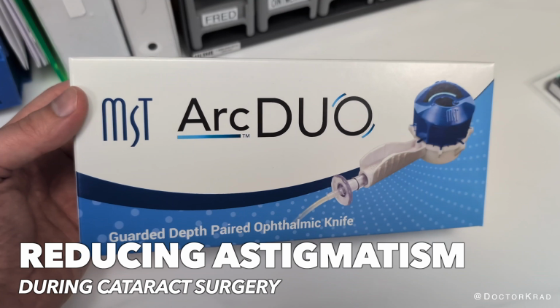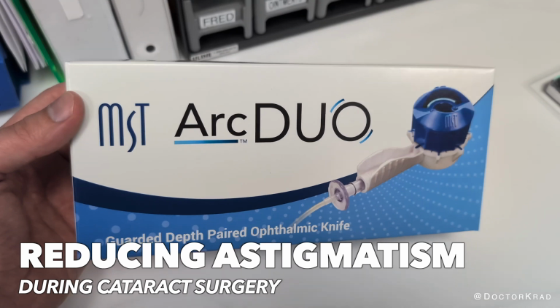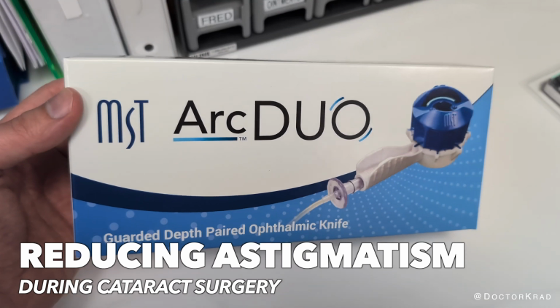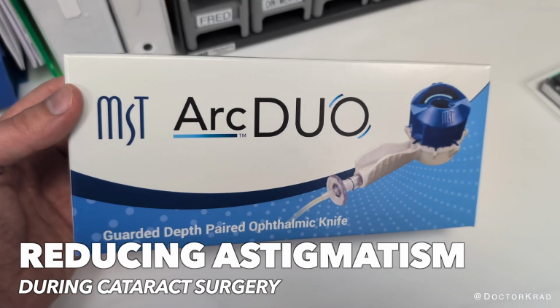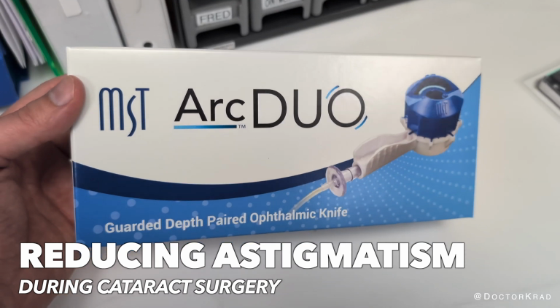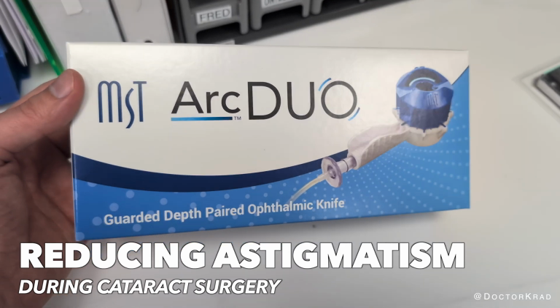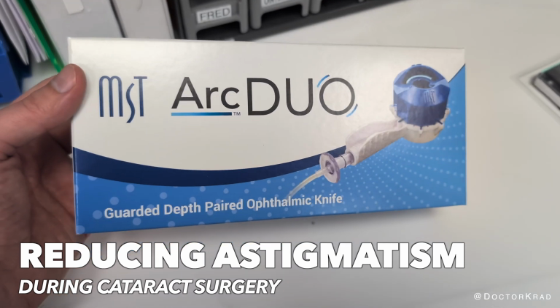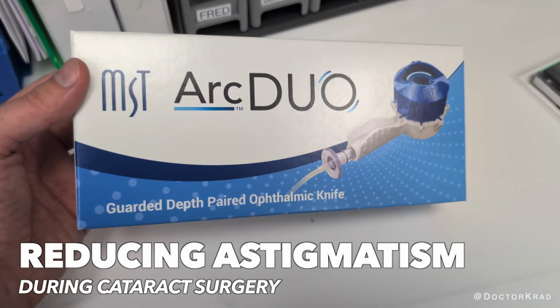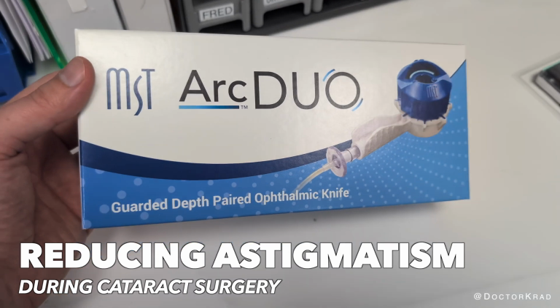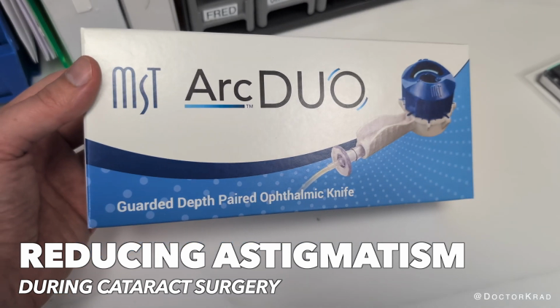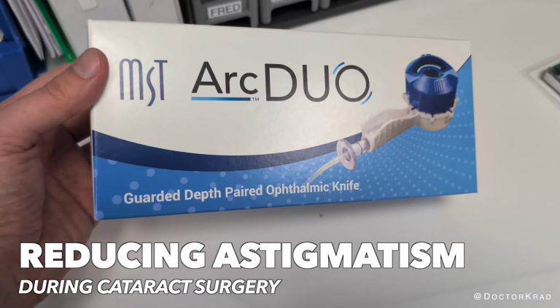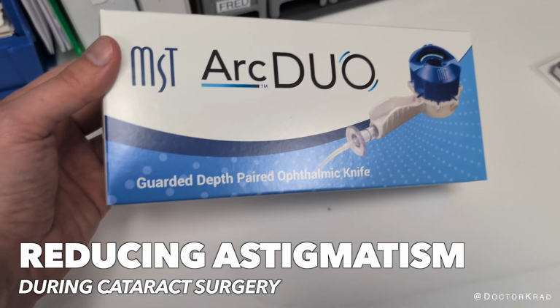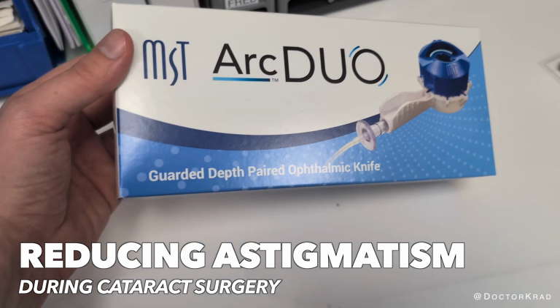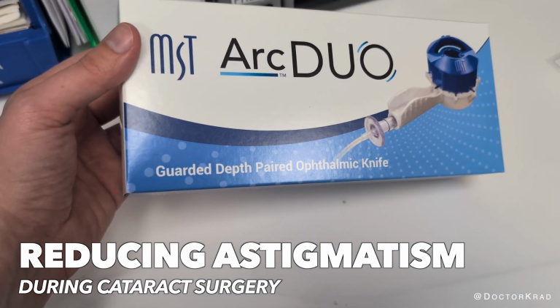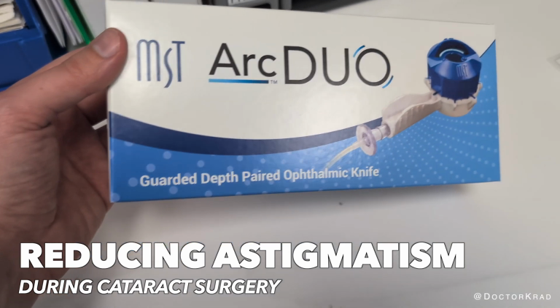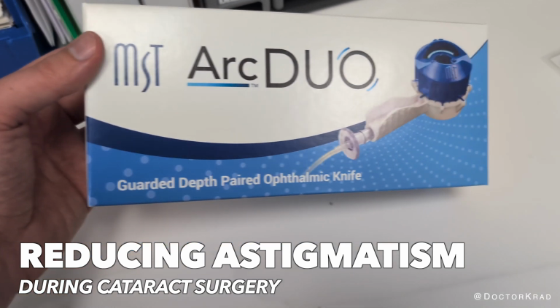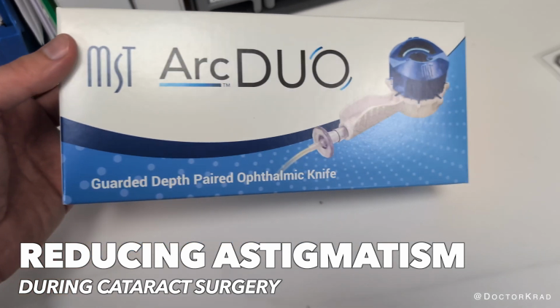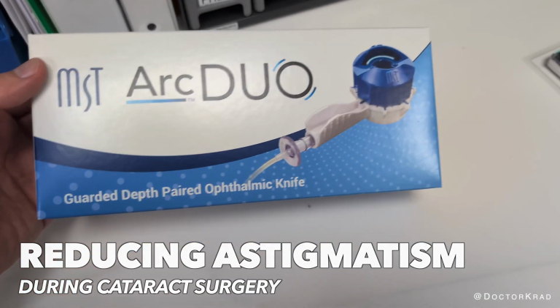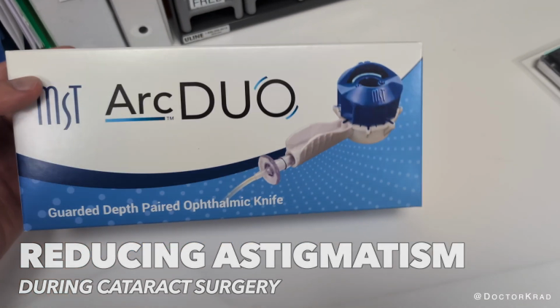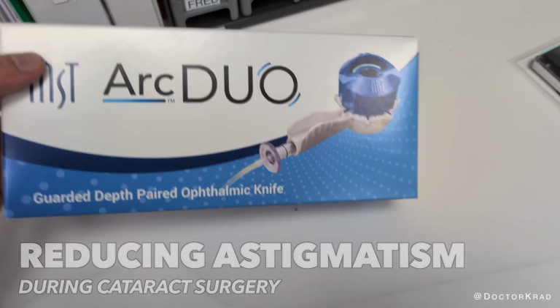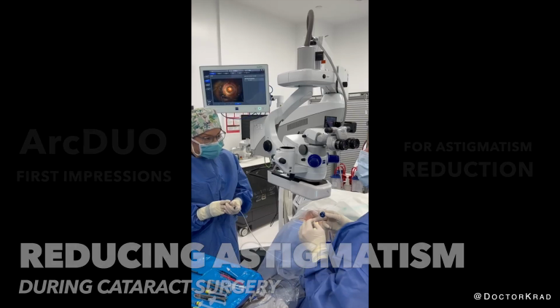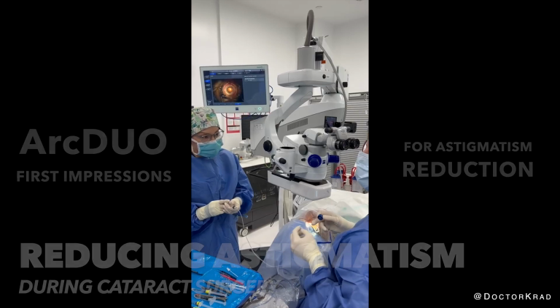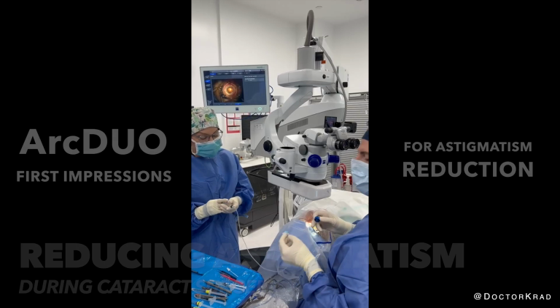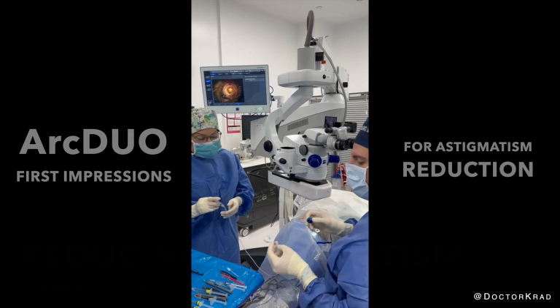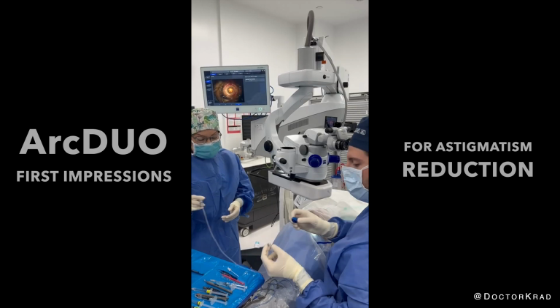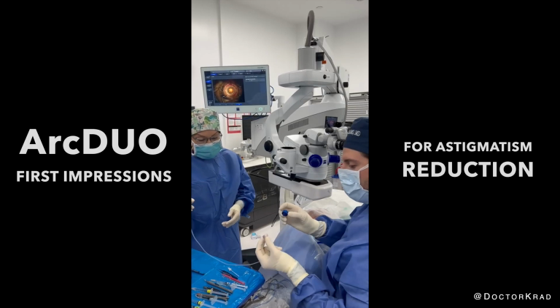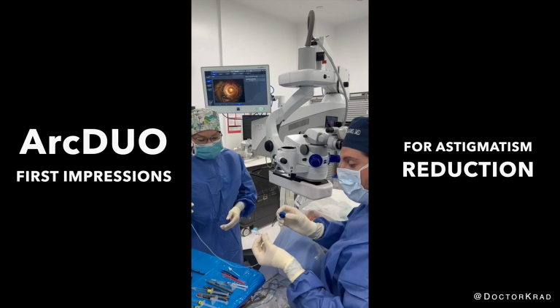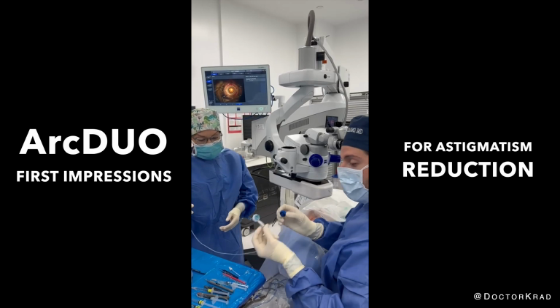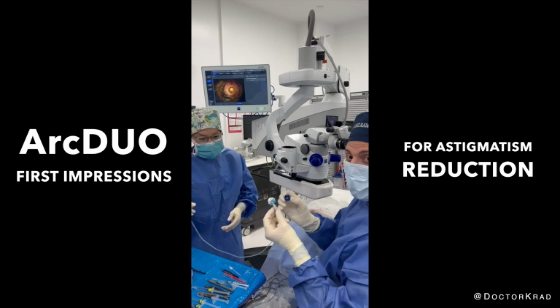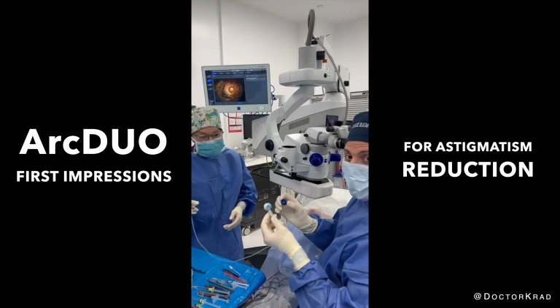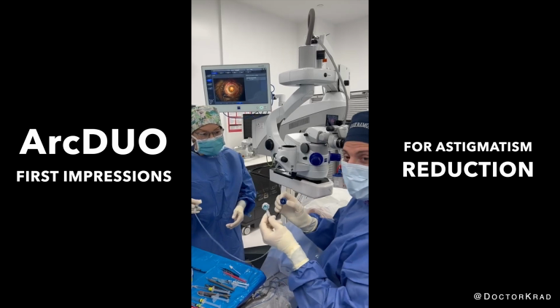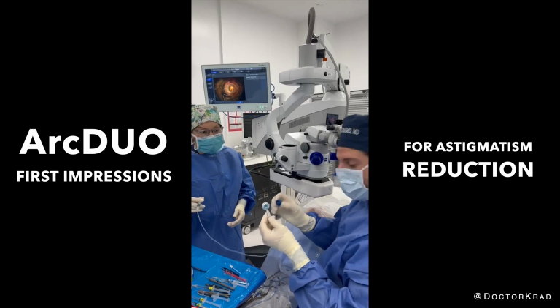Hey everyone, it's Dr. Cradd. Today I will bring you along on my first experience with the ARC Duo.